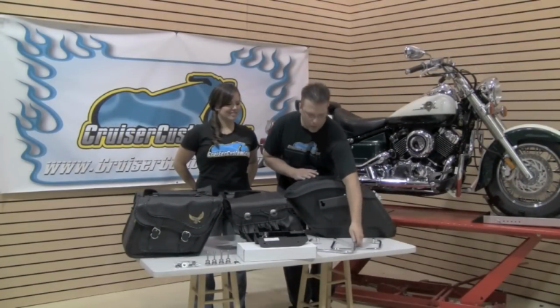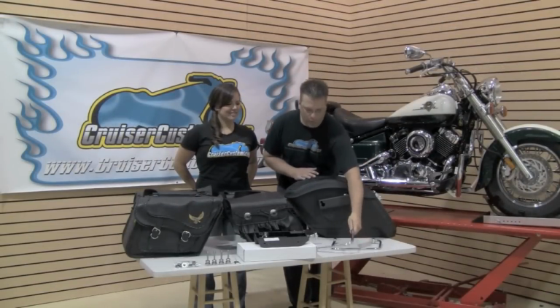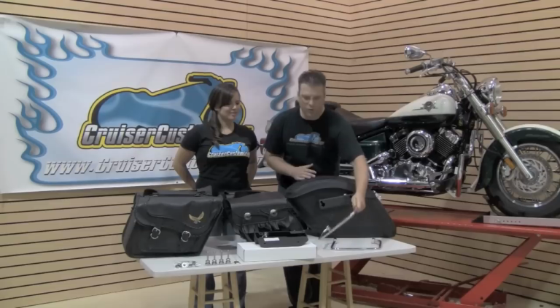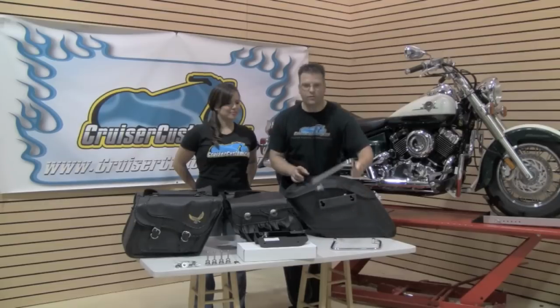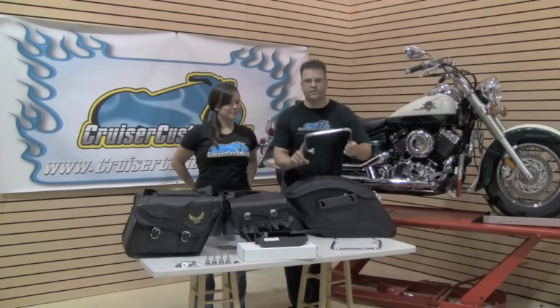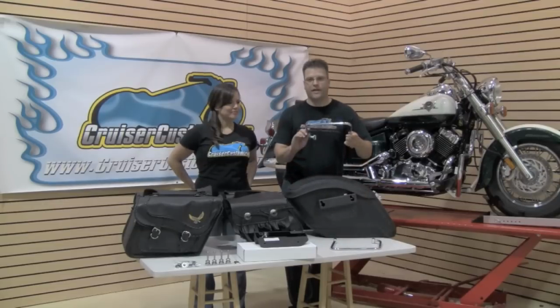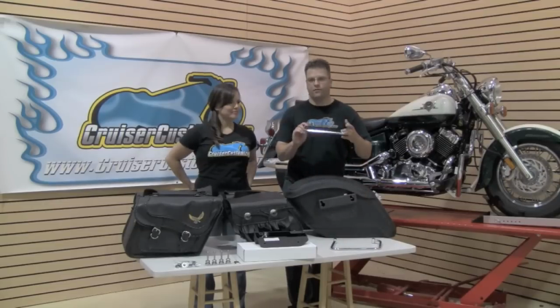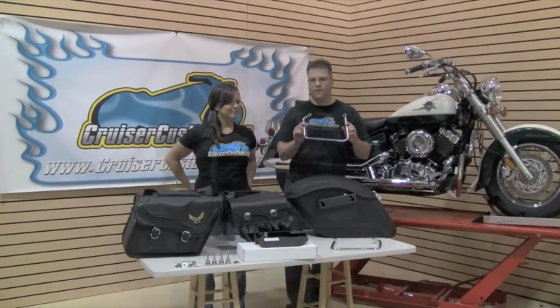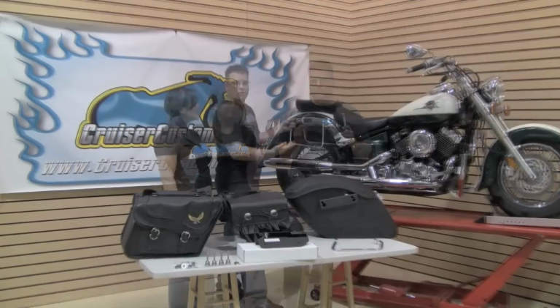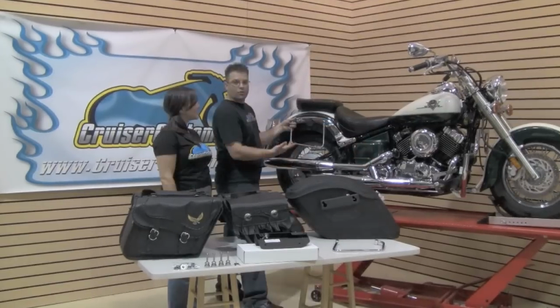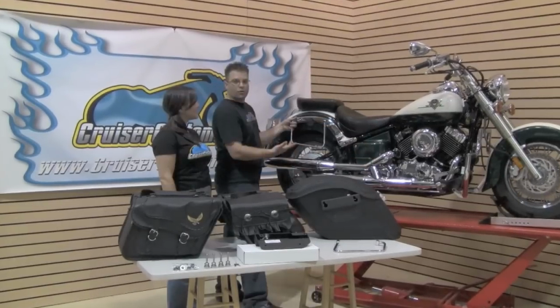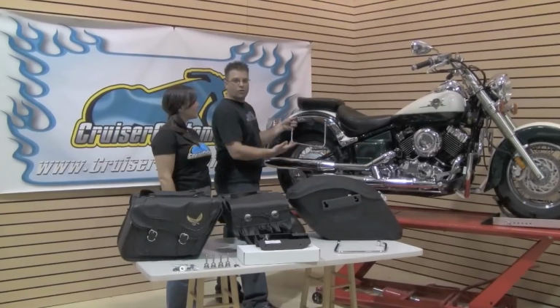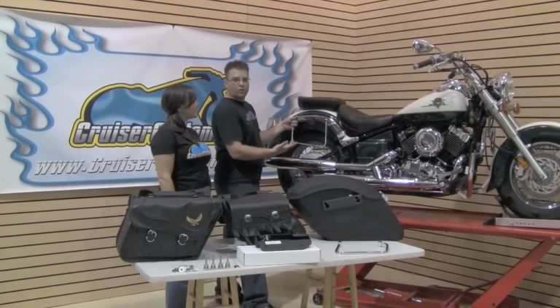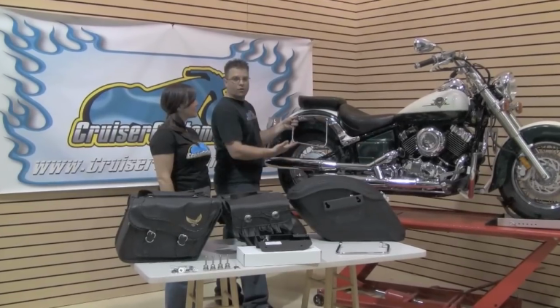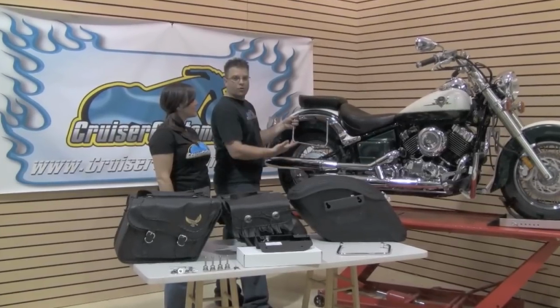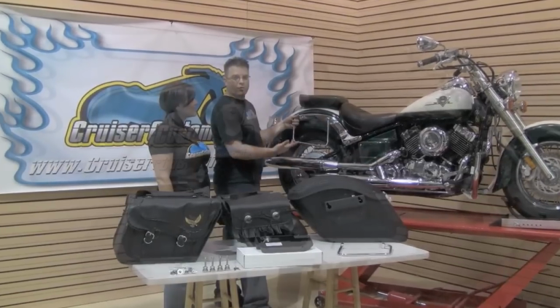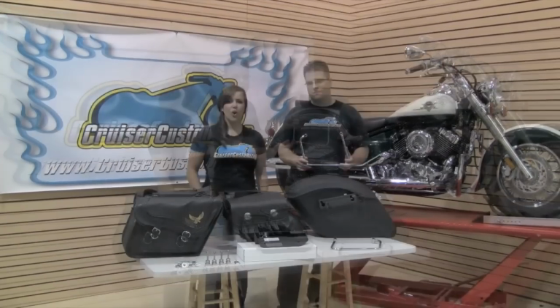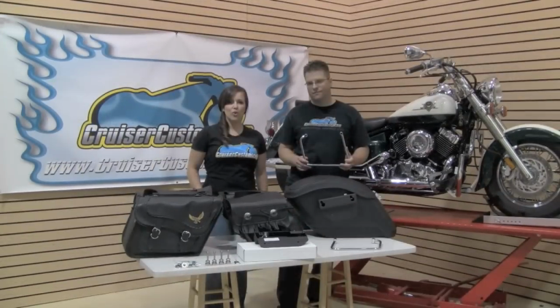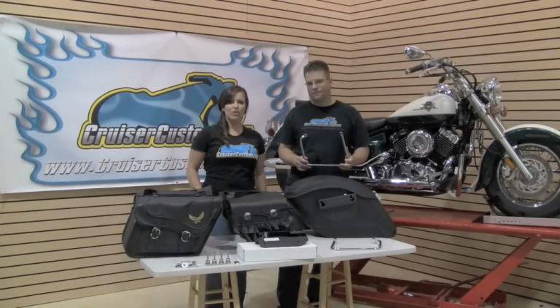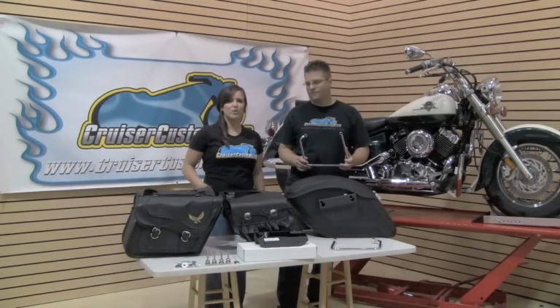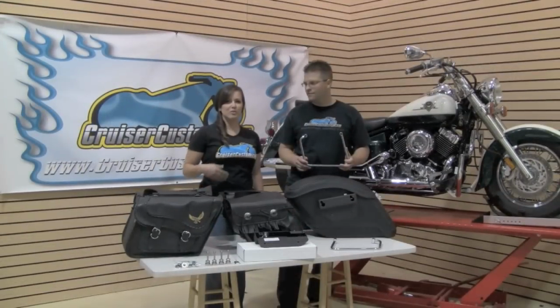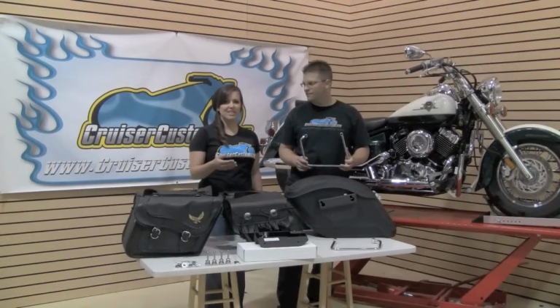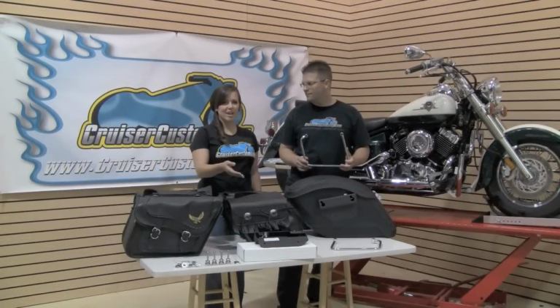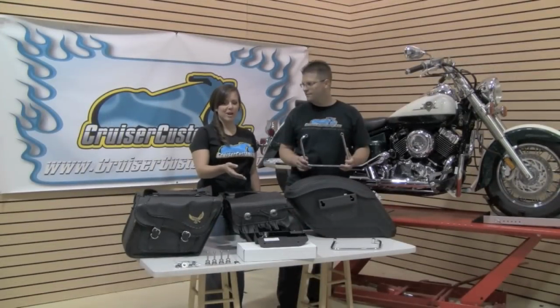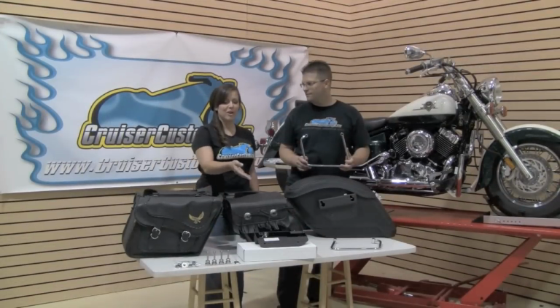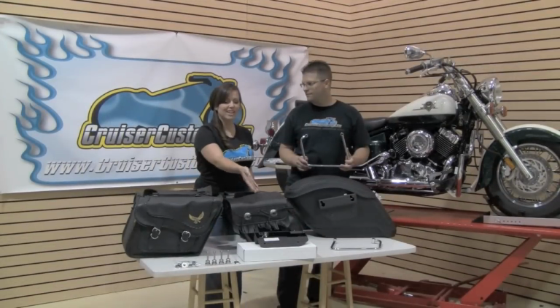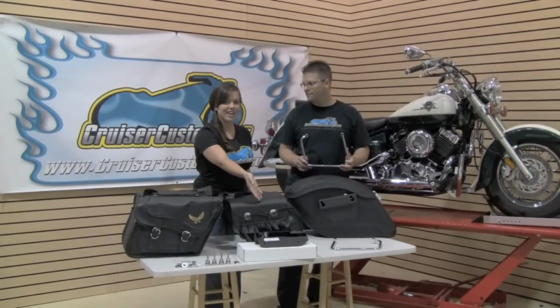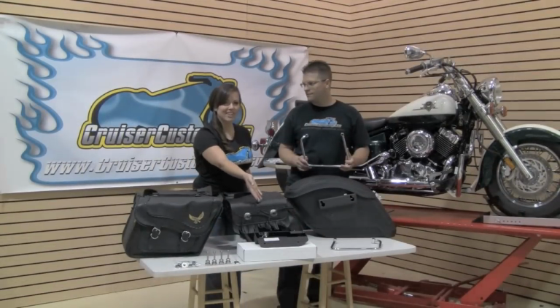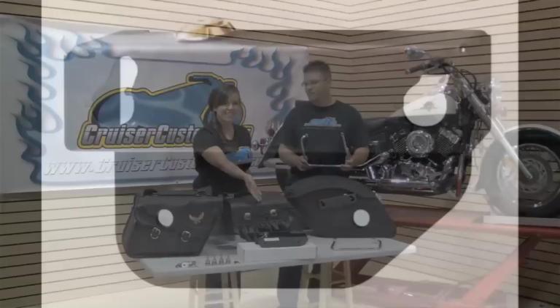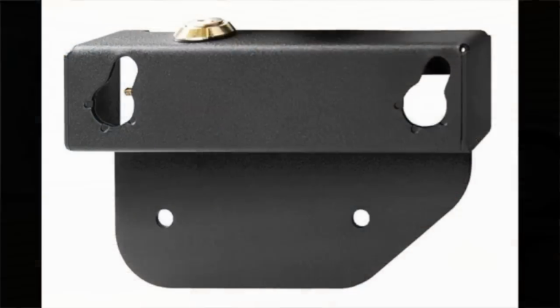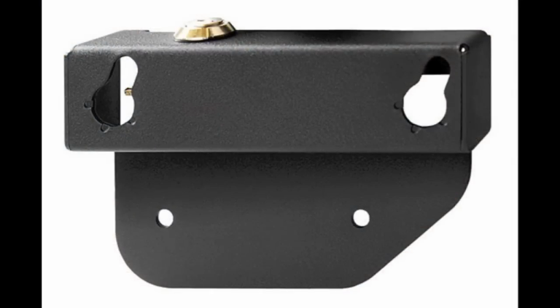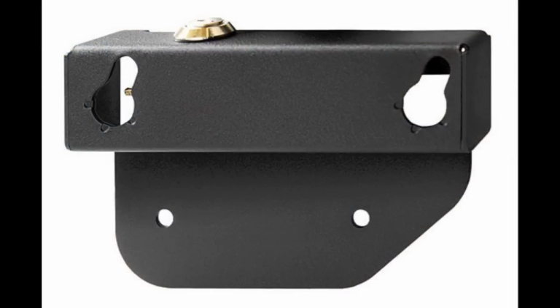Whether you go with the standard set of saddlebag brackets like these, or the quick-release saddlebag bracket like the easy bracket.